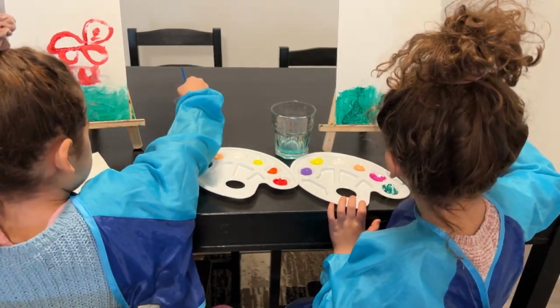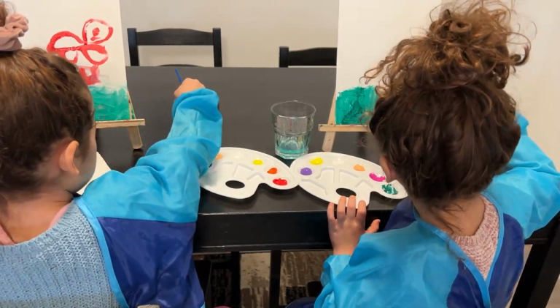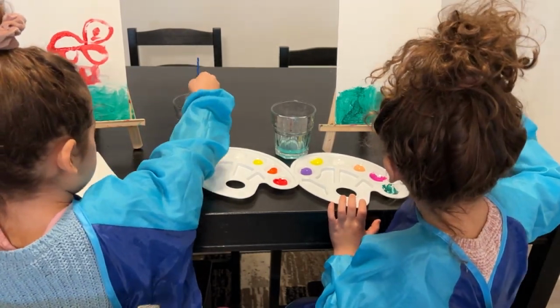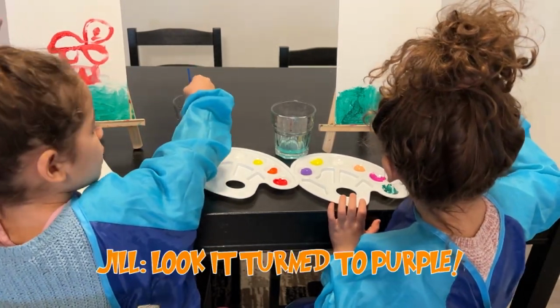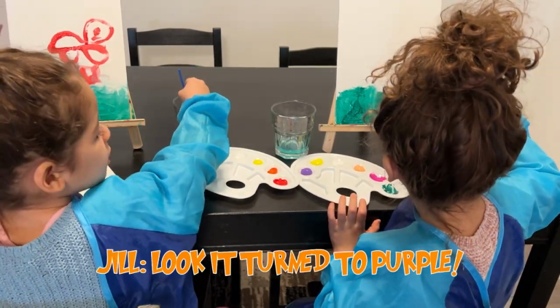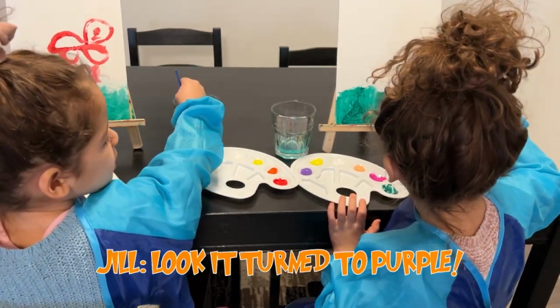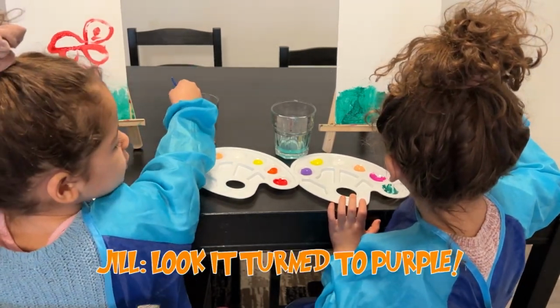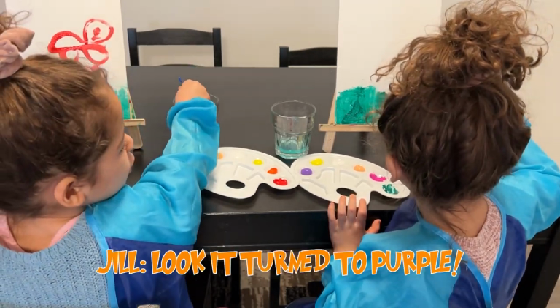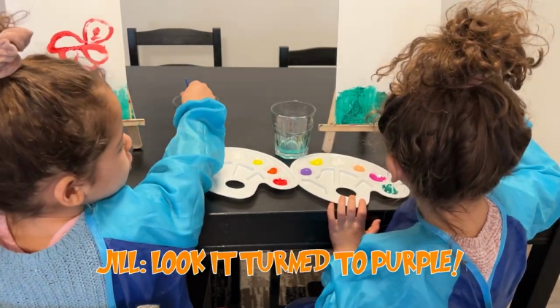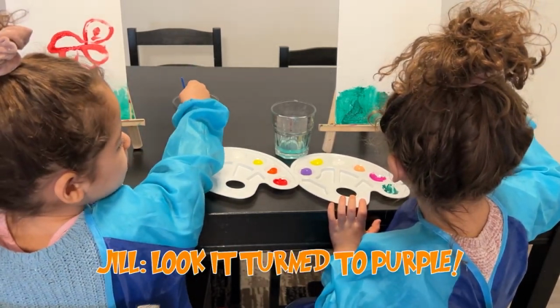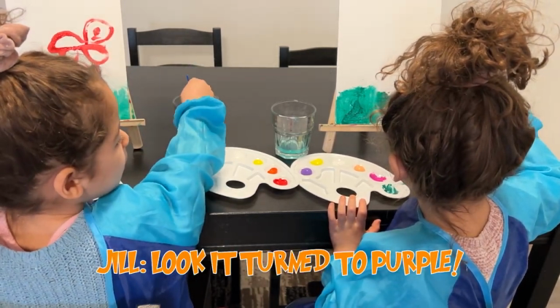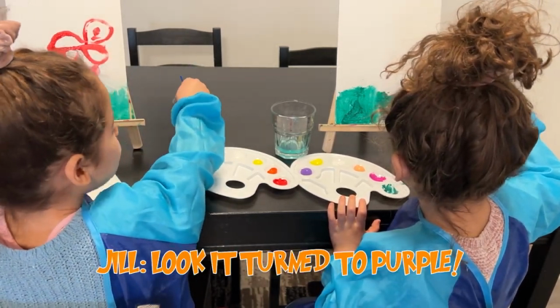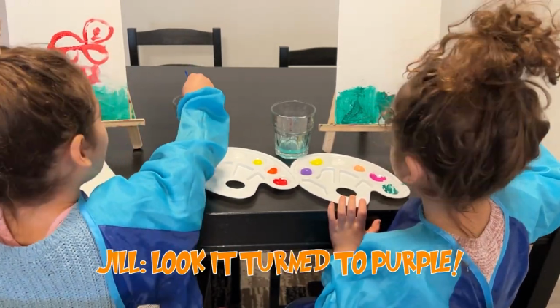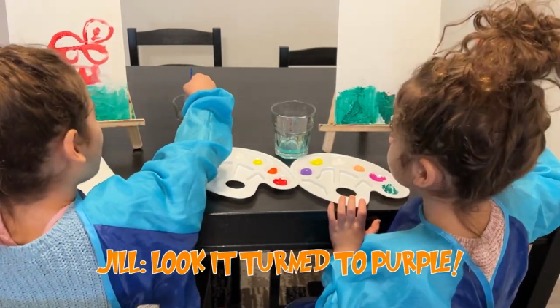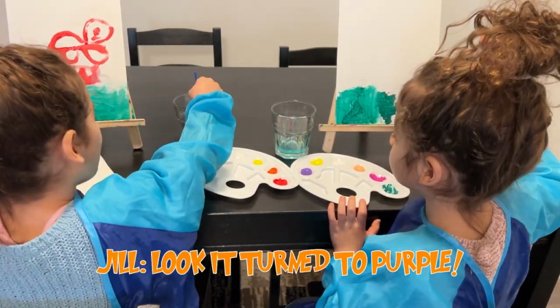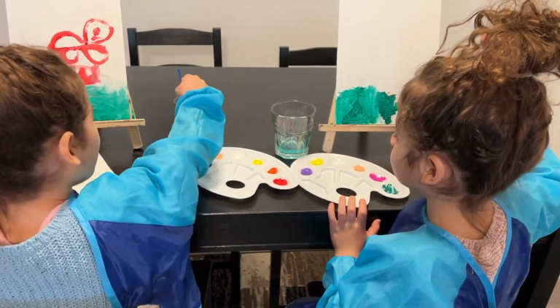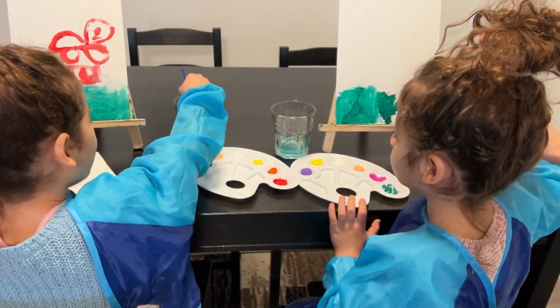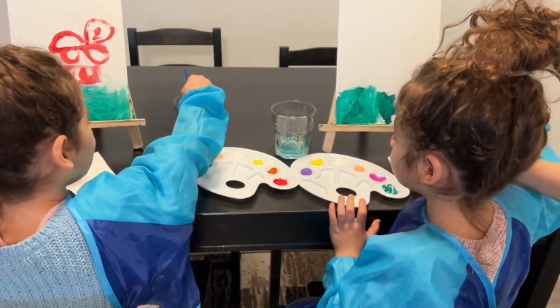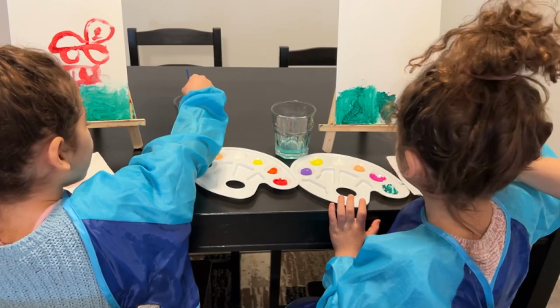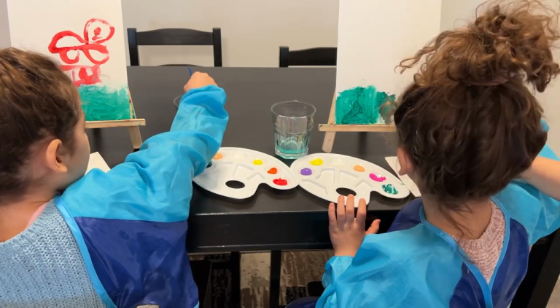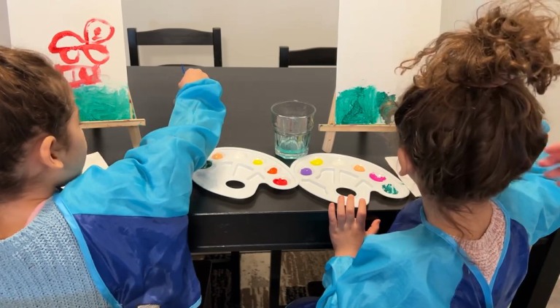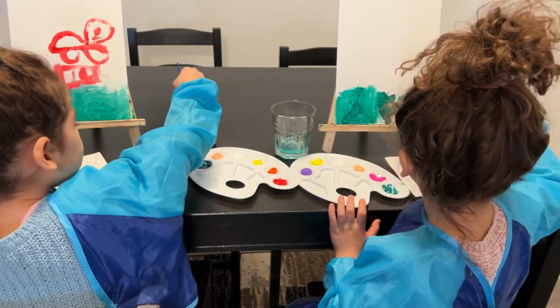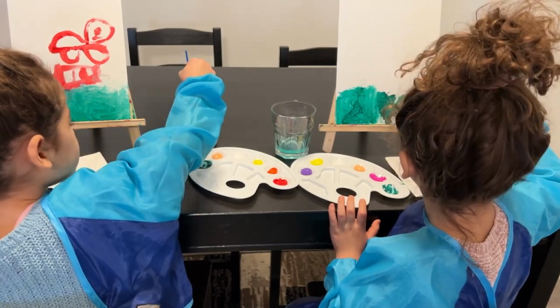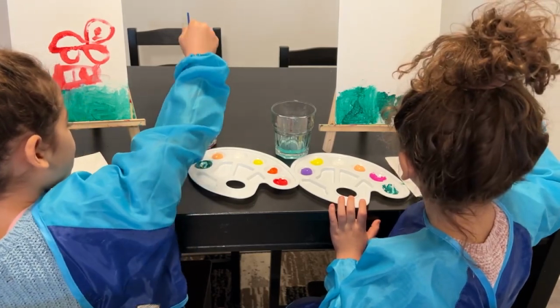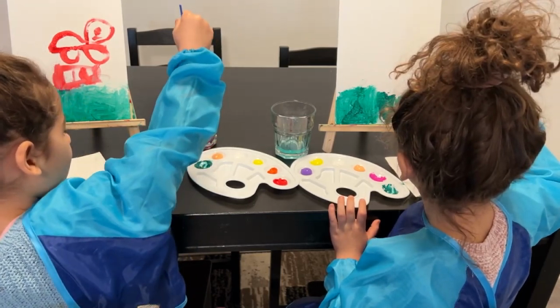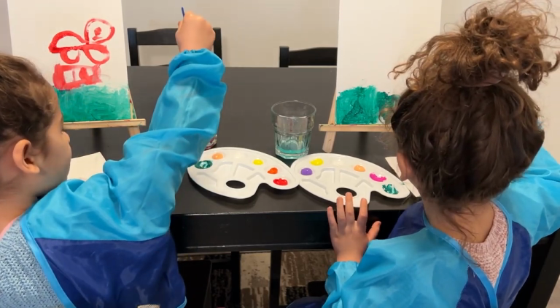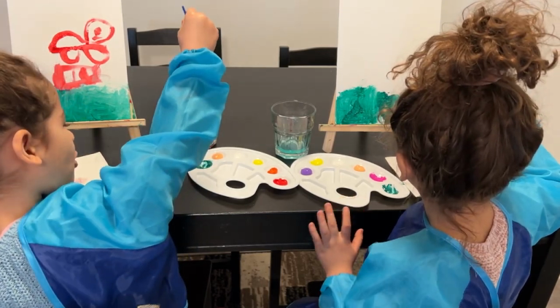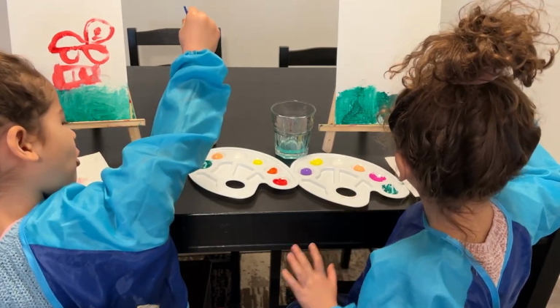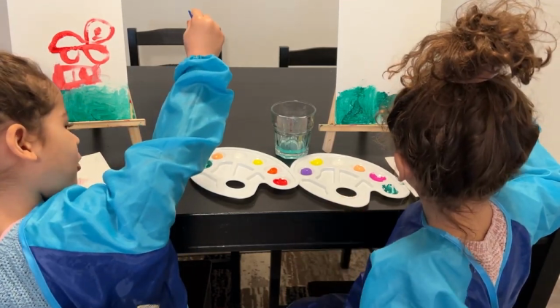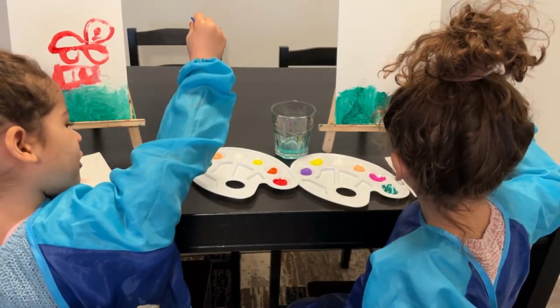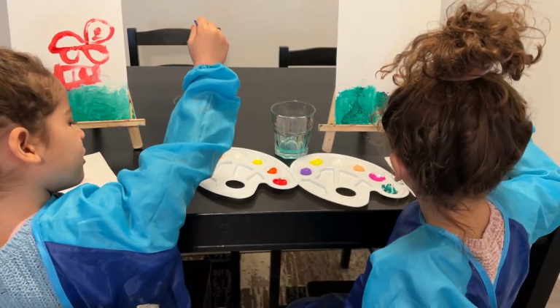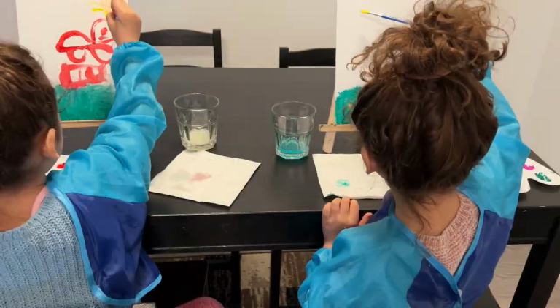Look! It turns to purple! It turns to purple now!